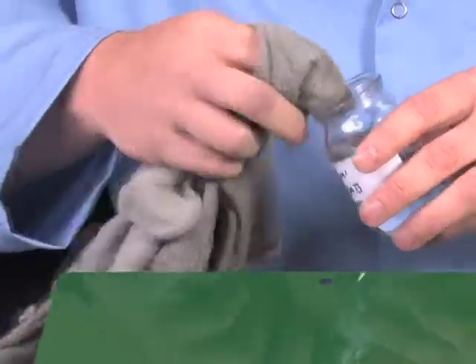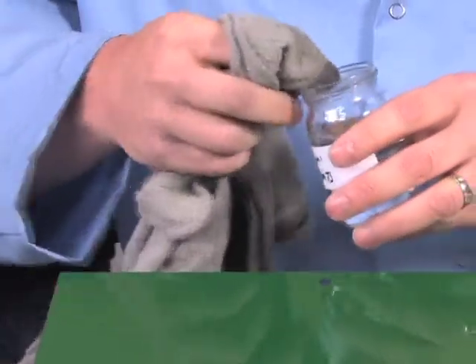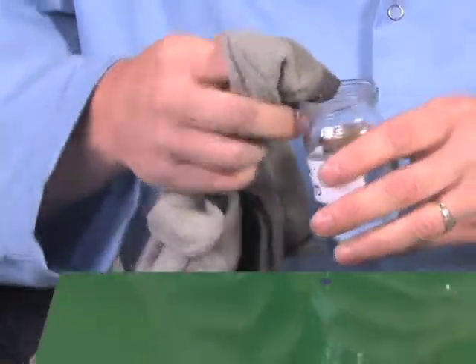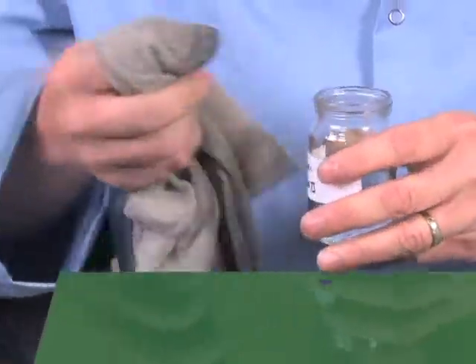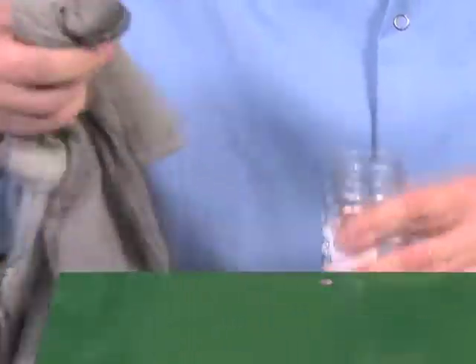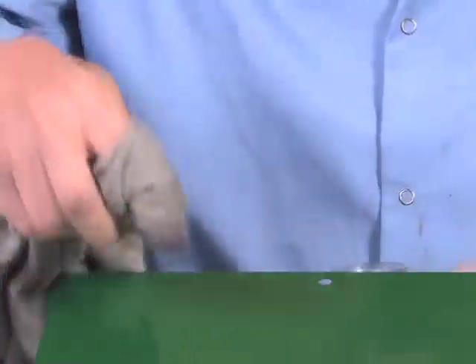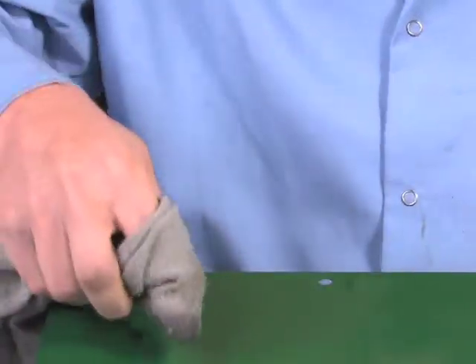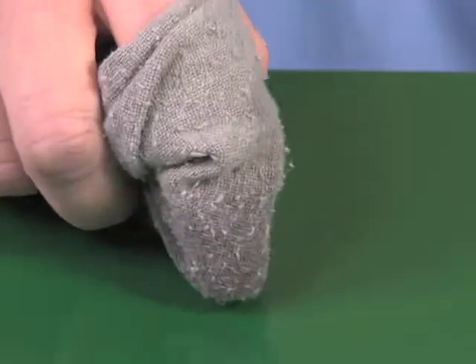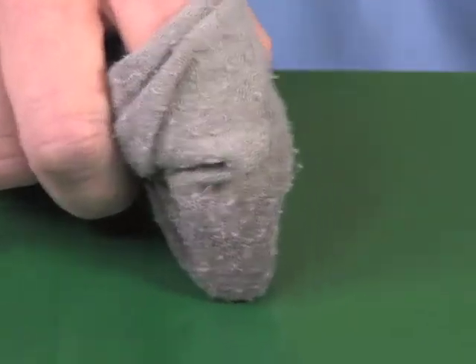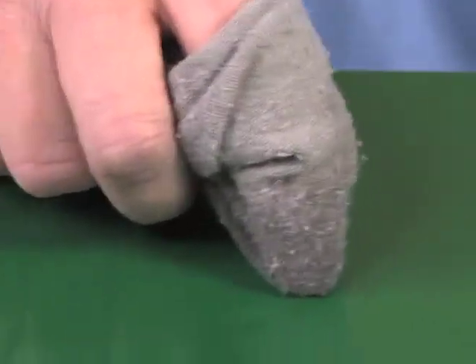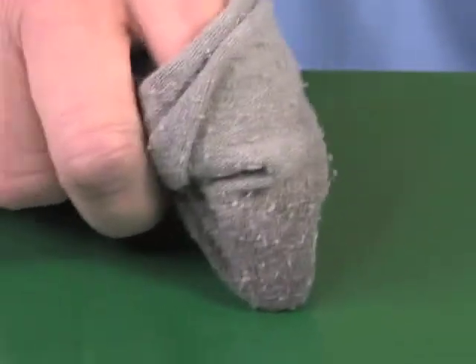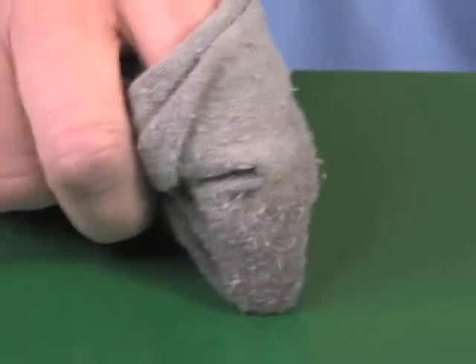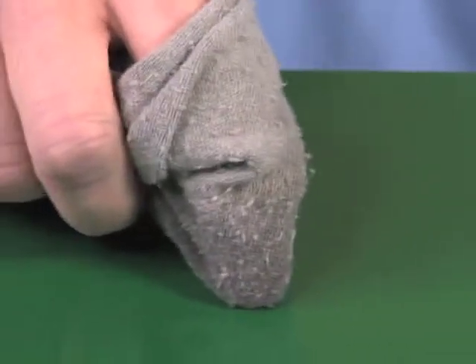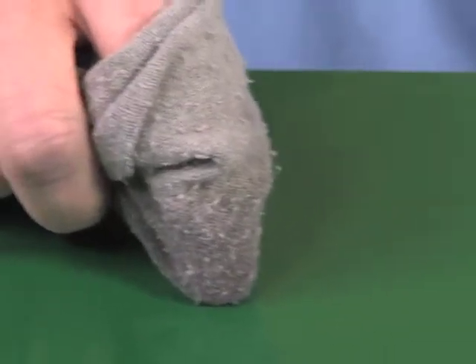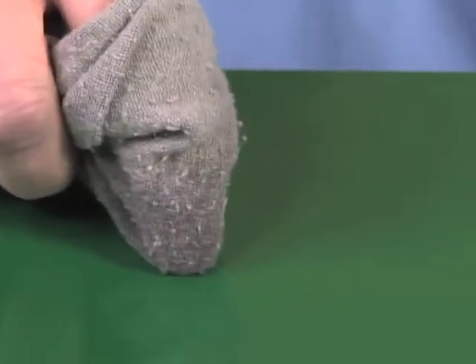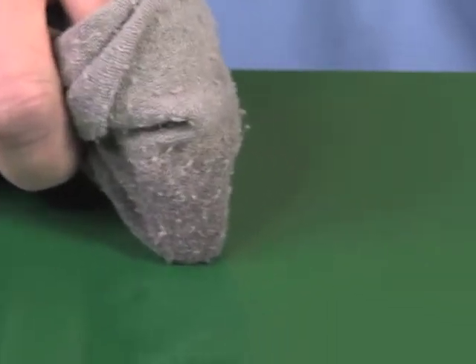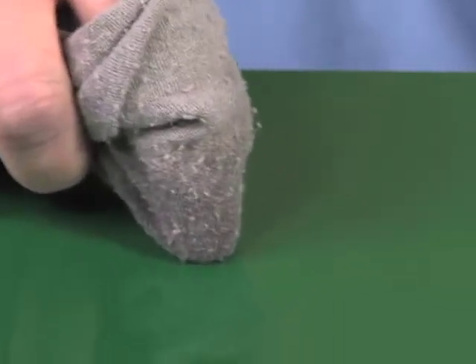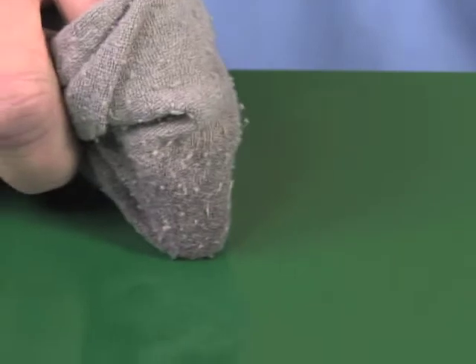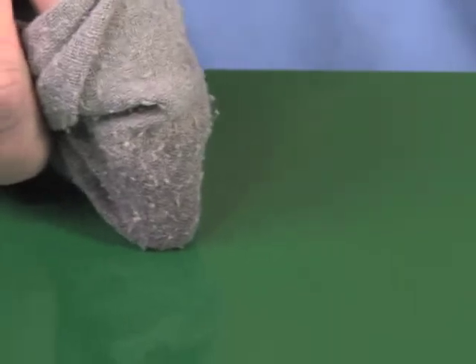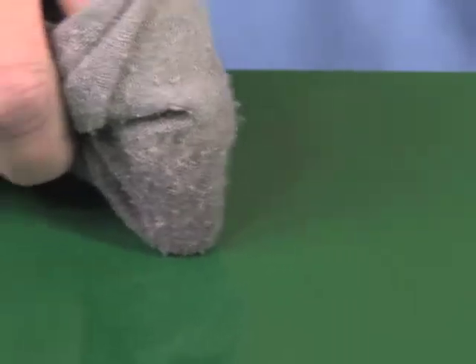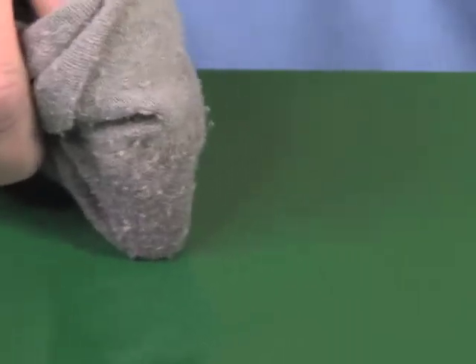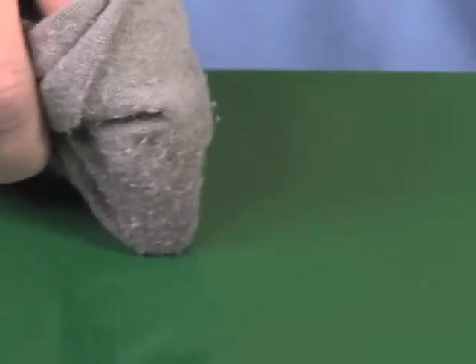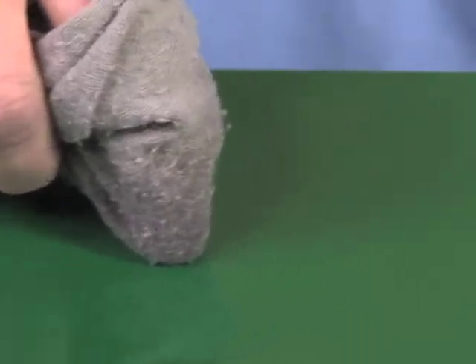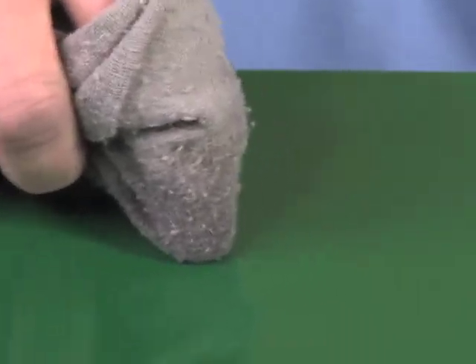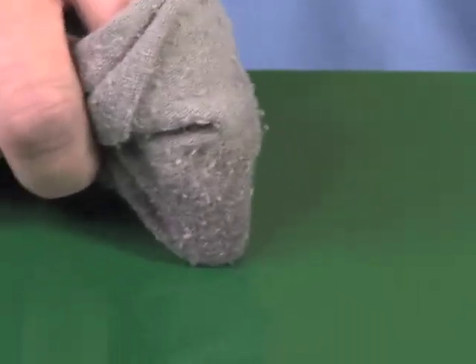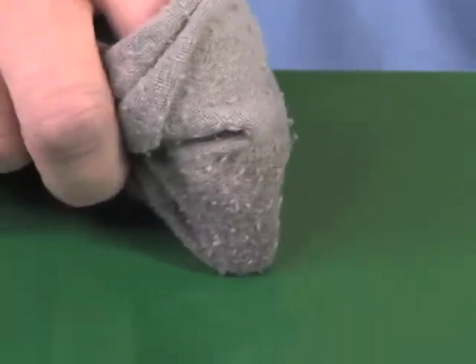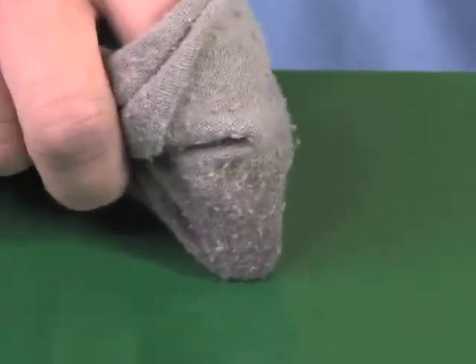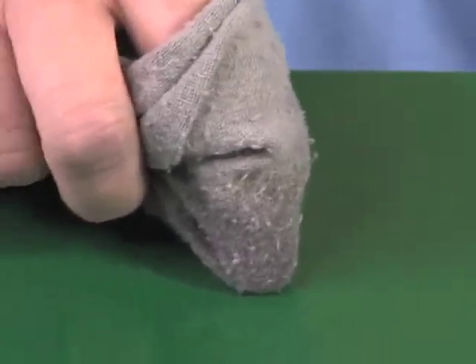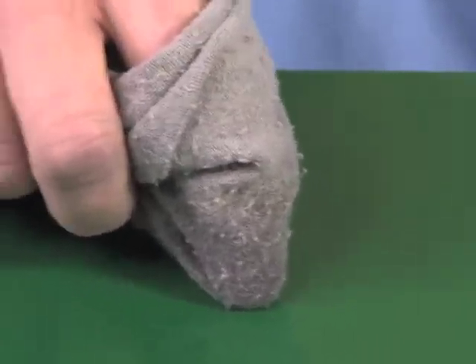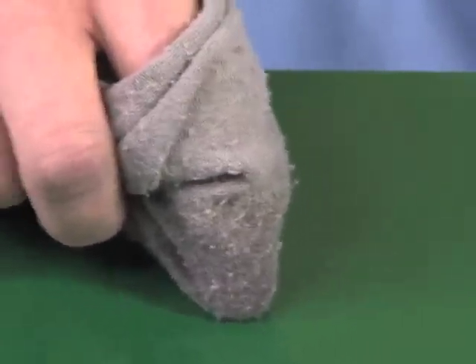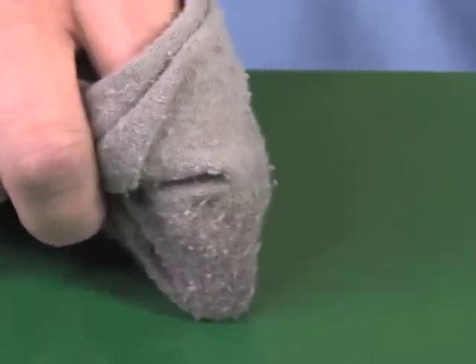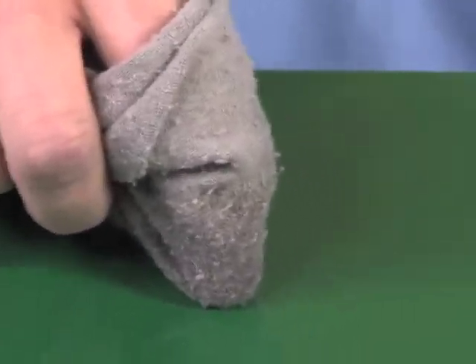To ensure that the area is free of soils, dirt, and dust, pour some acetone on a clean rag and wipe the surface until it is clean.